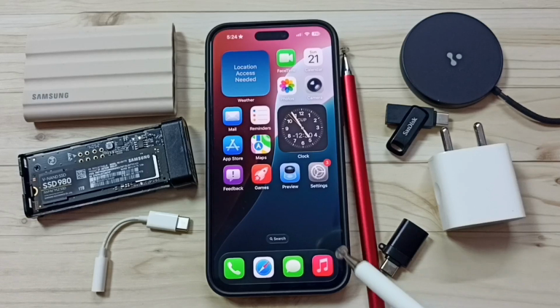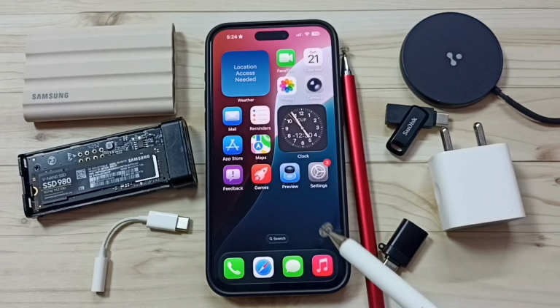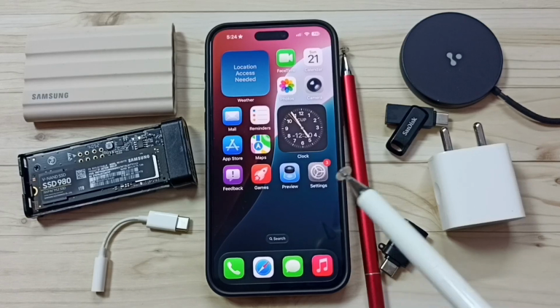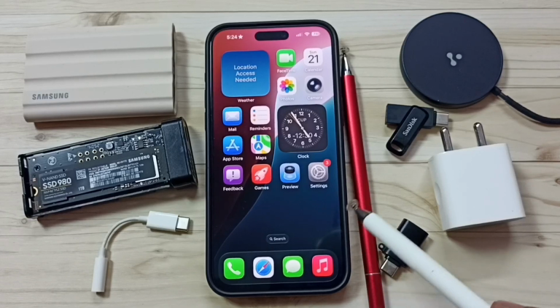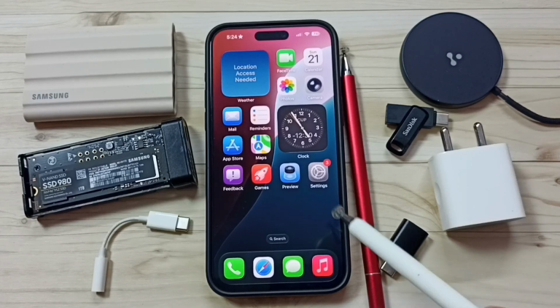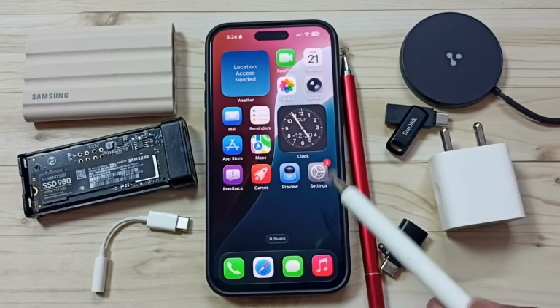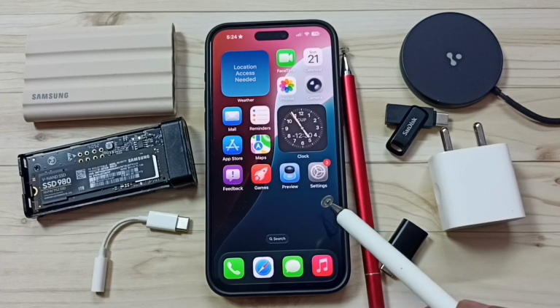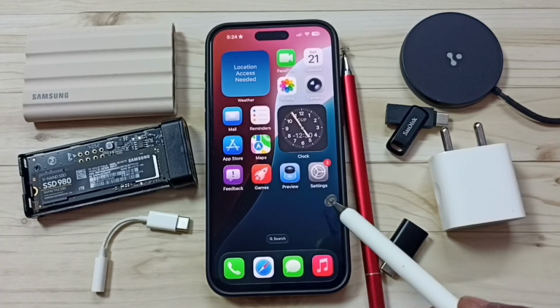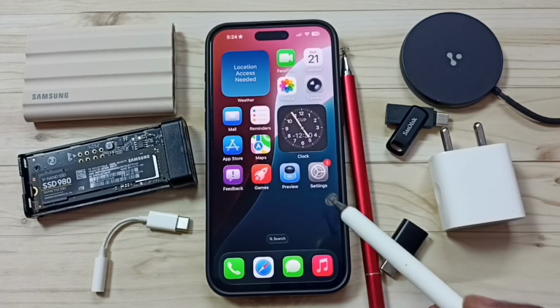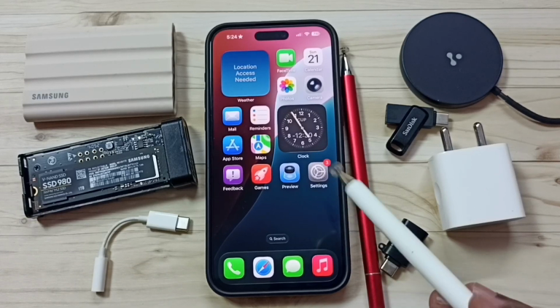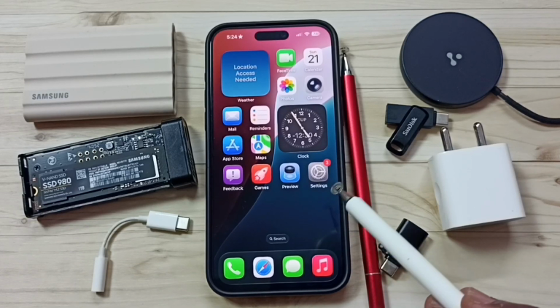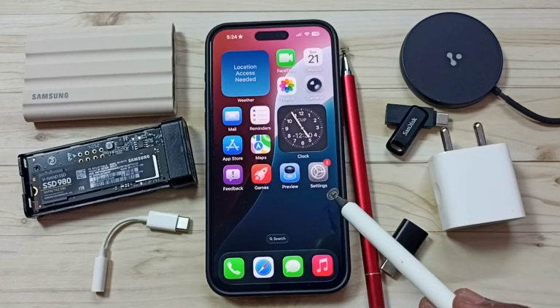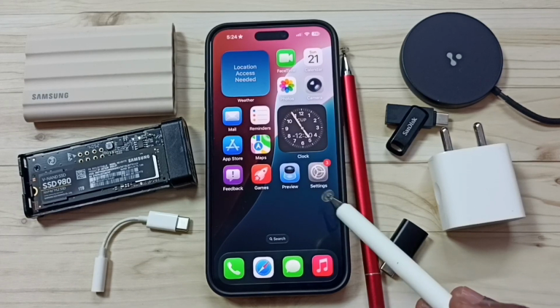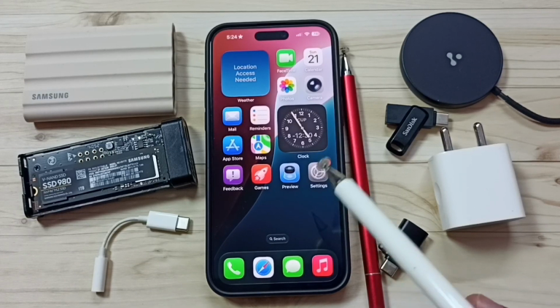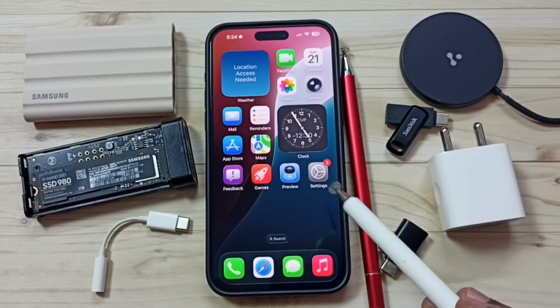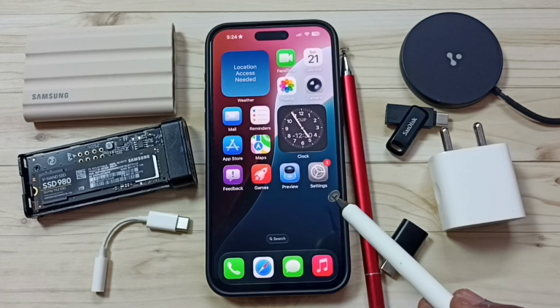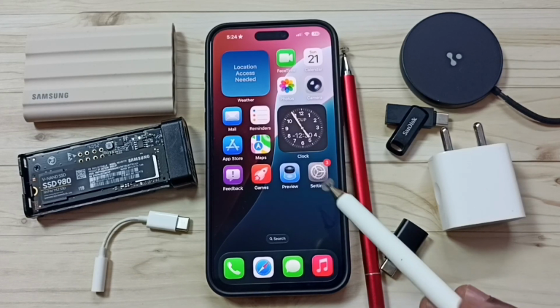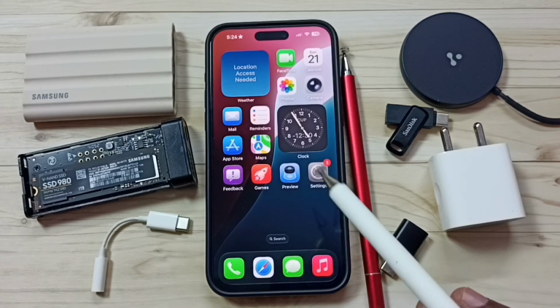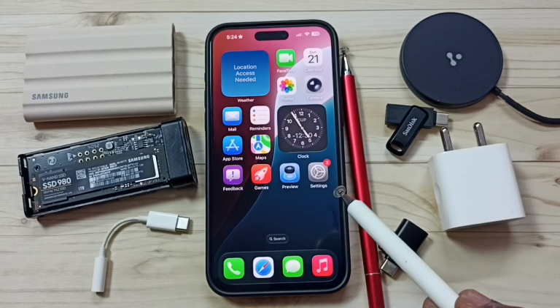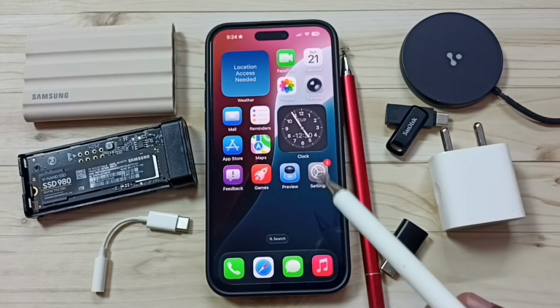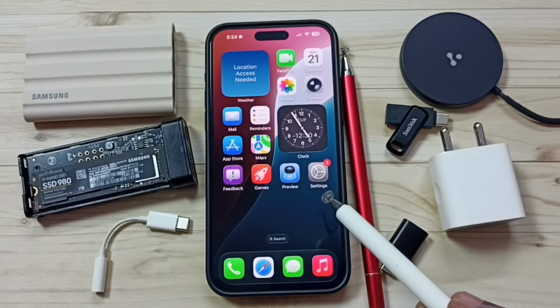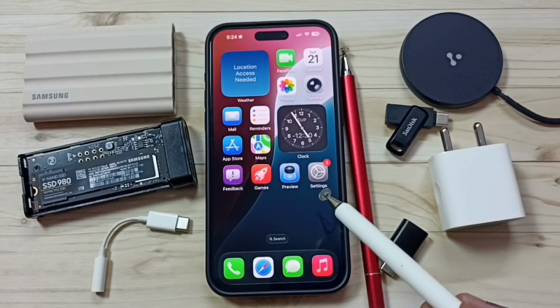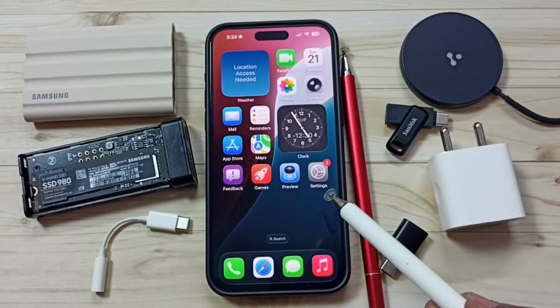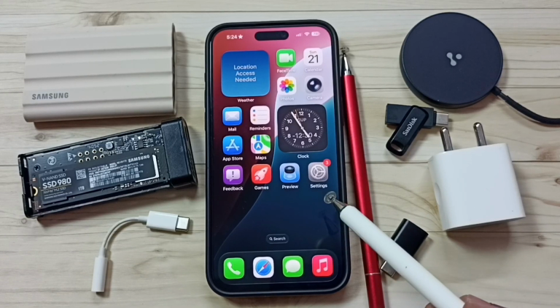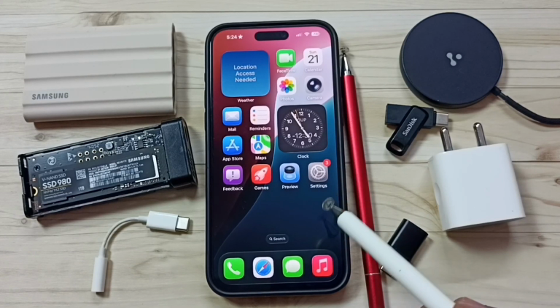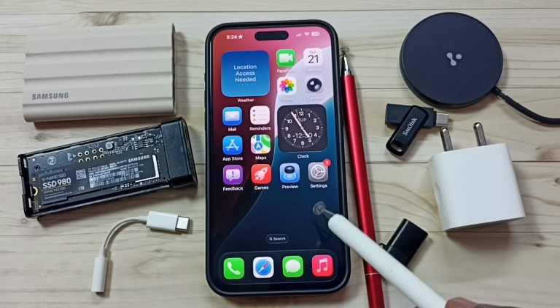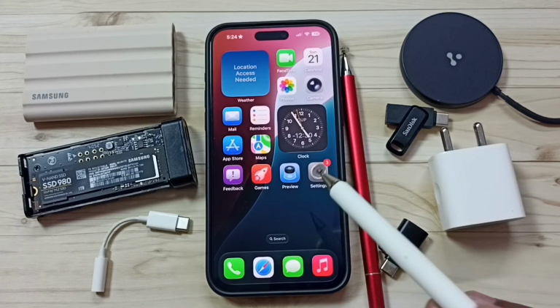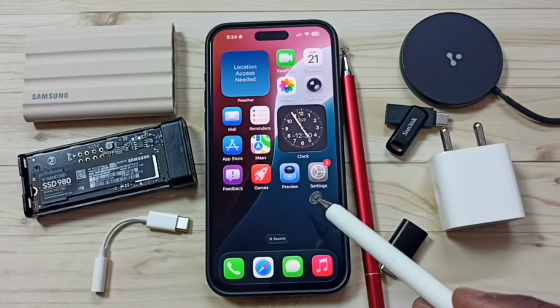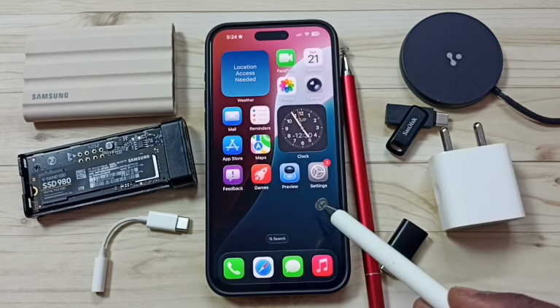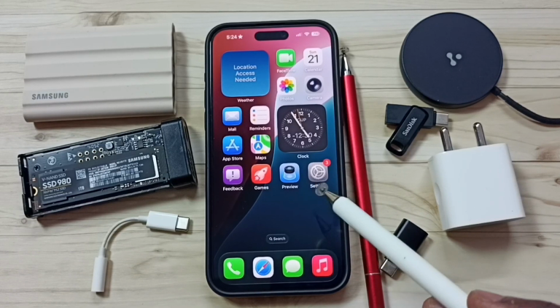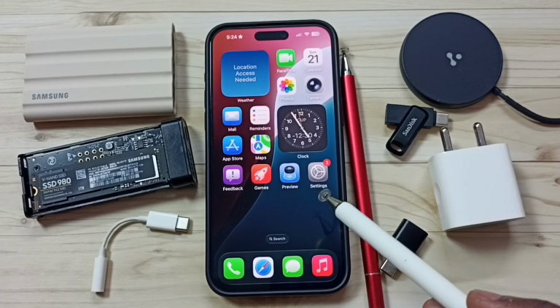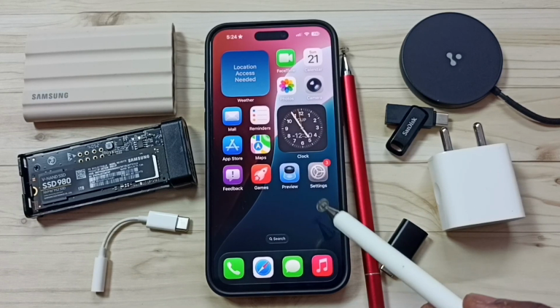Hi friends, in this video I would be showing what is battery cycle count and how we can use that.